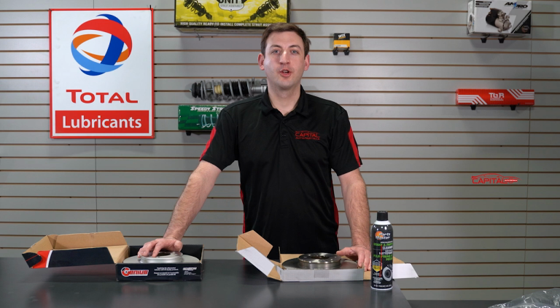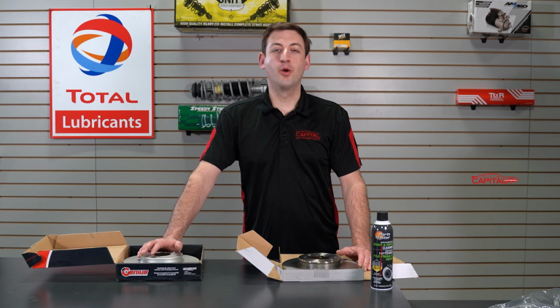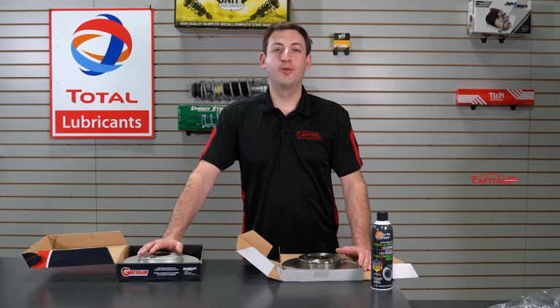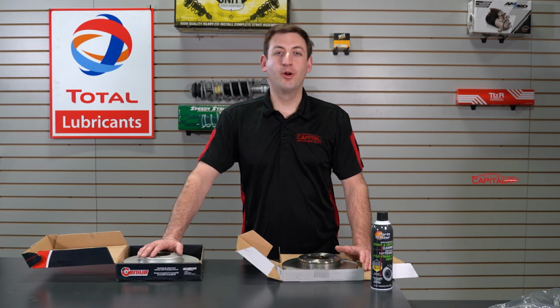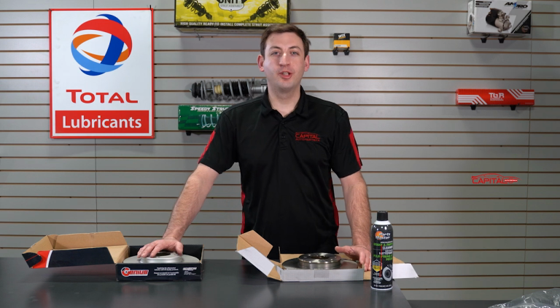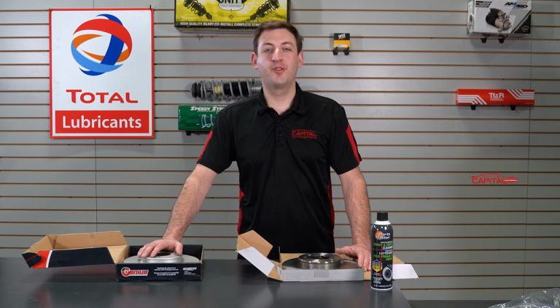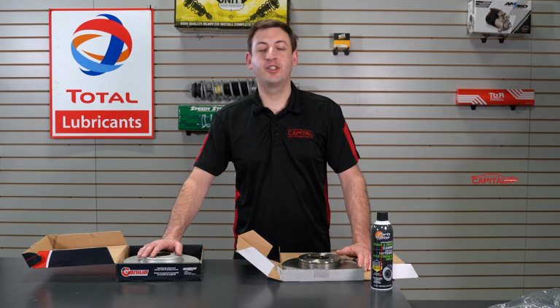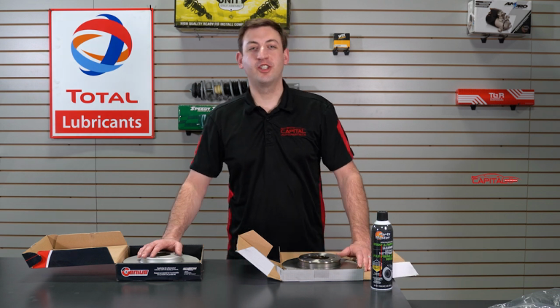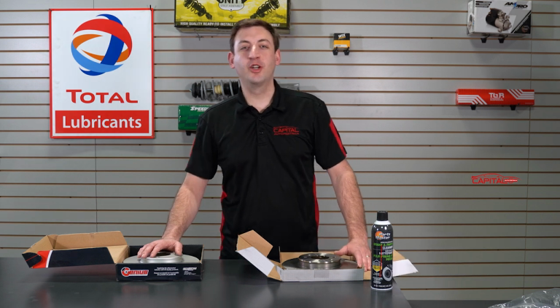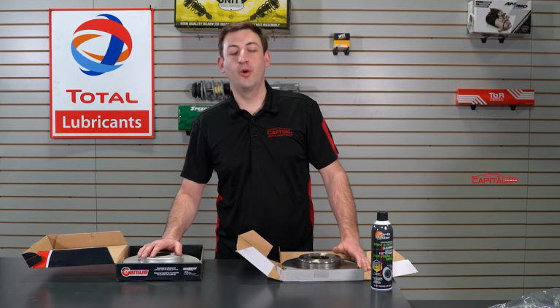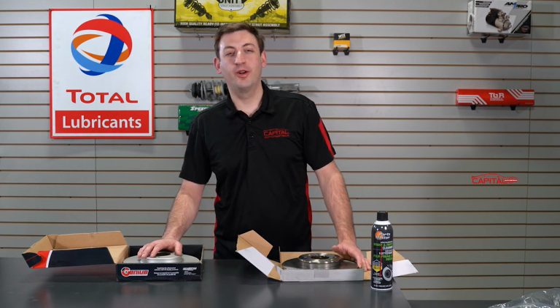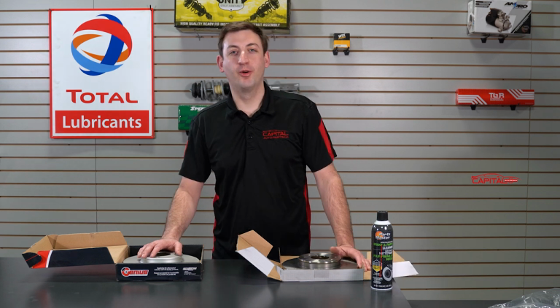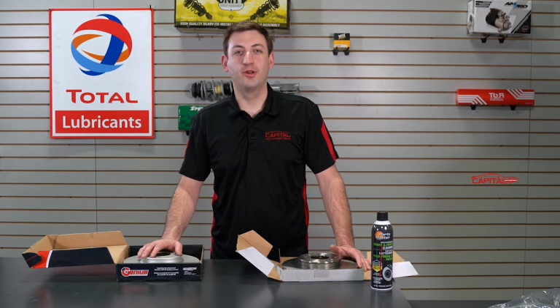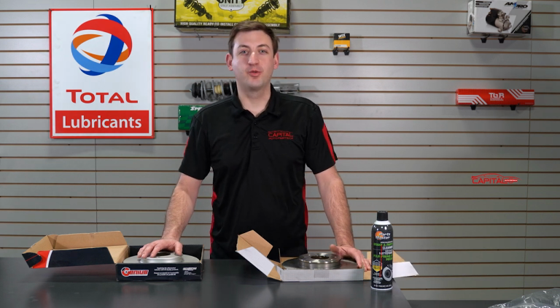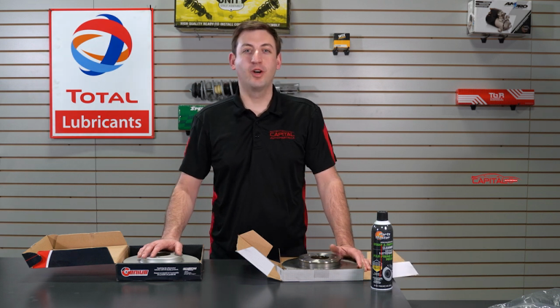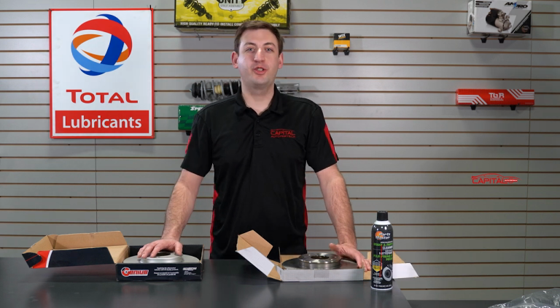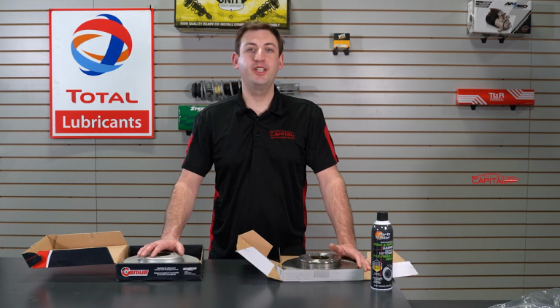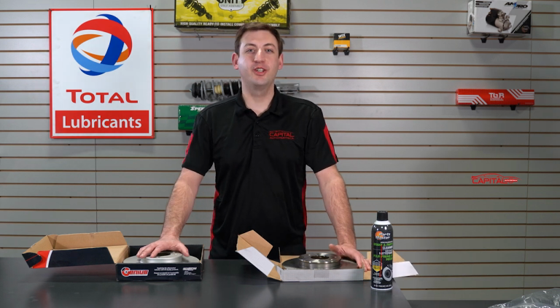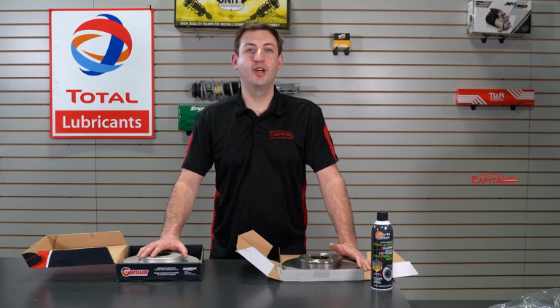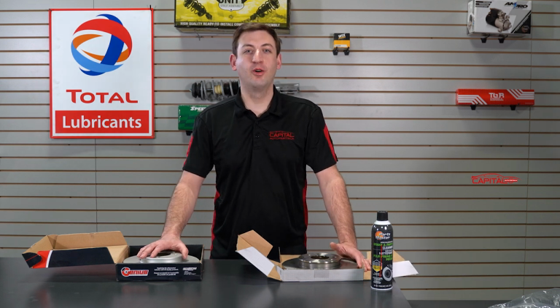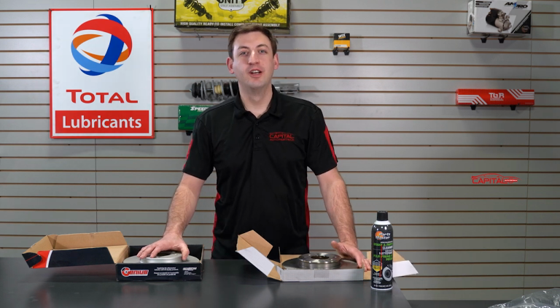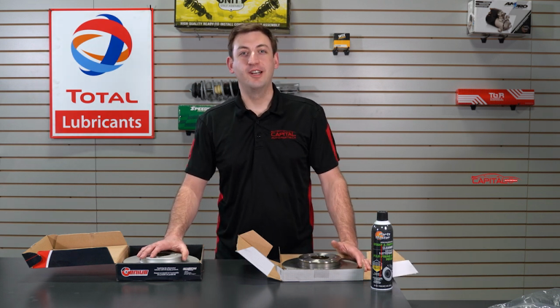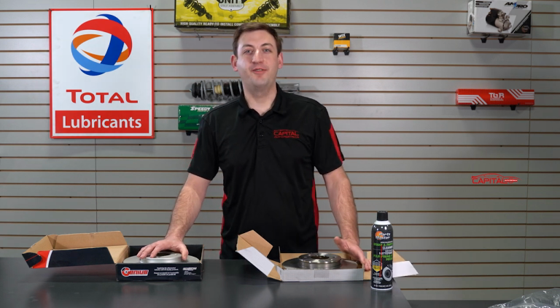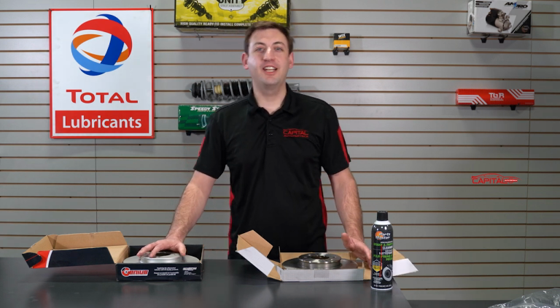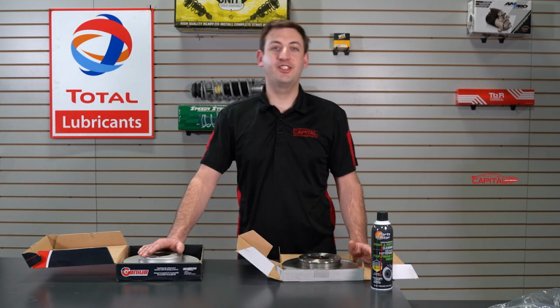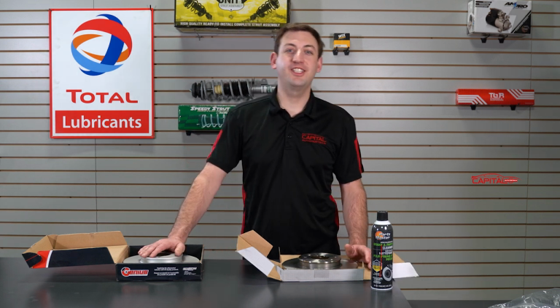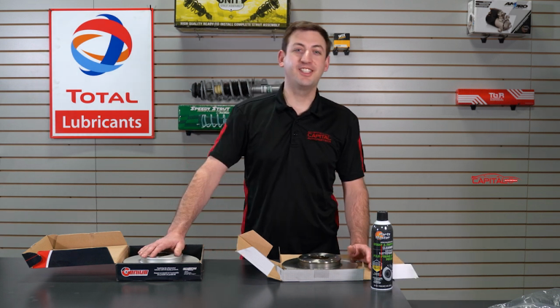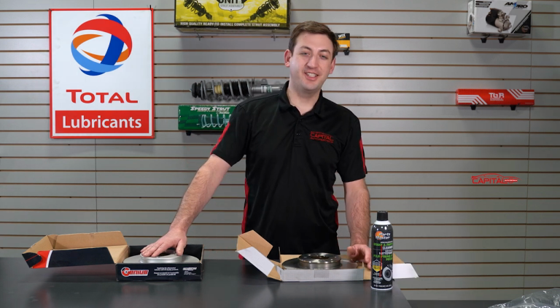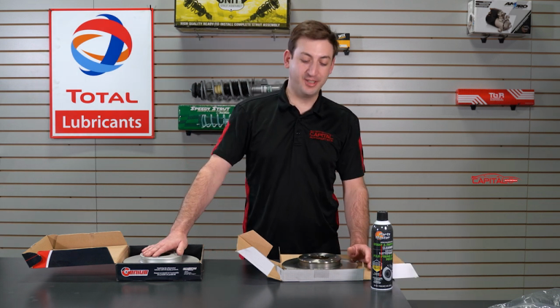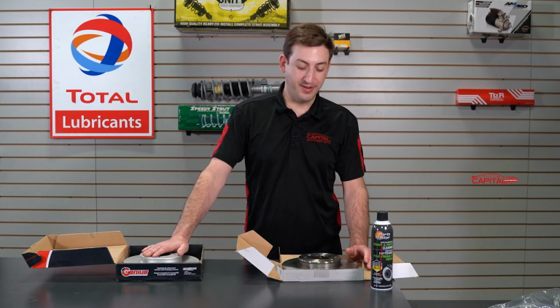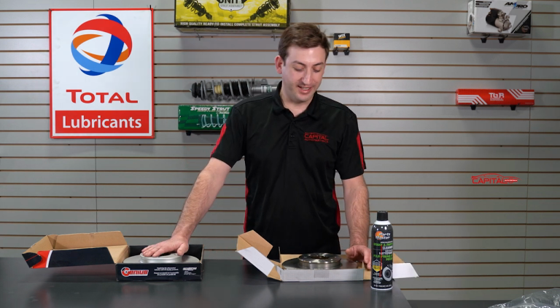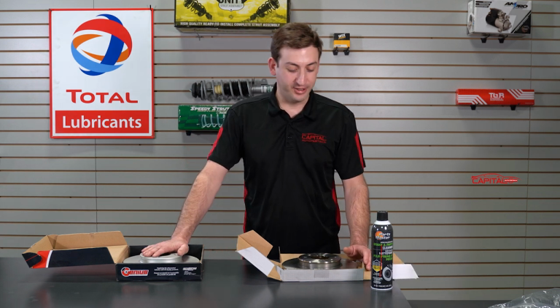Coated rotors versus uncoated rotors — what you need to know: advantages and disadvantages.